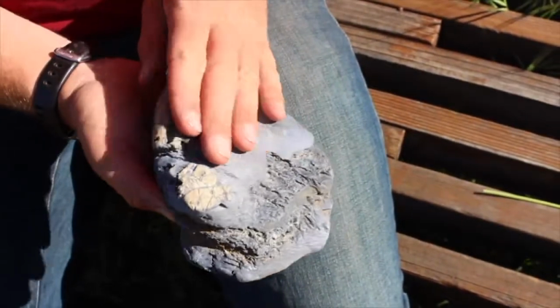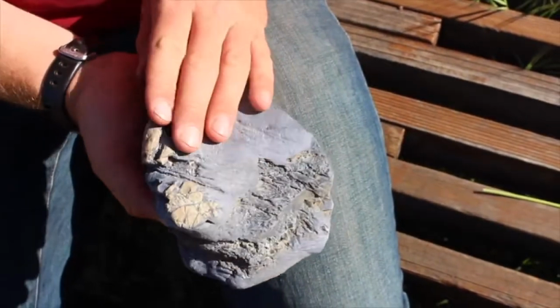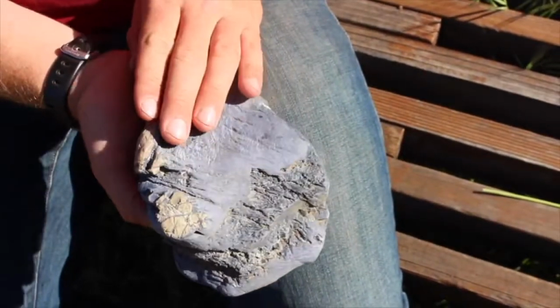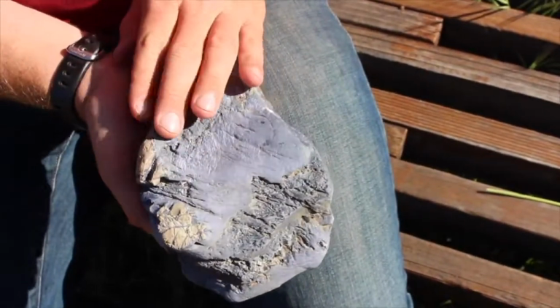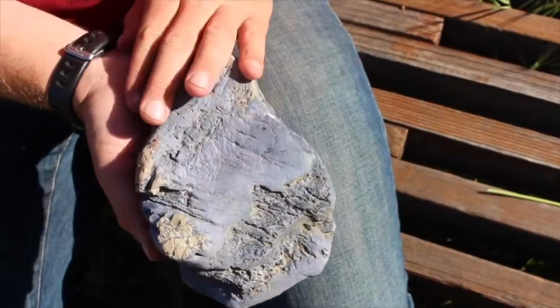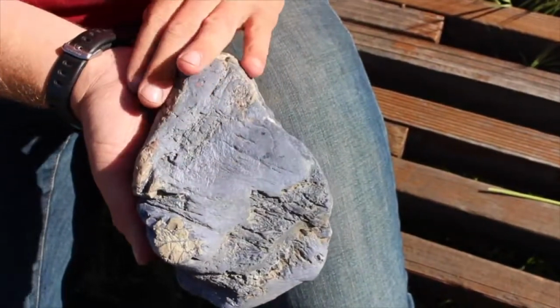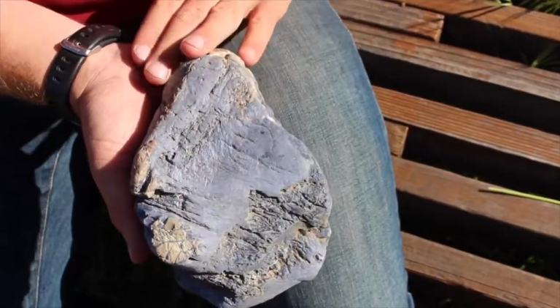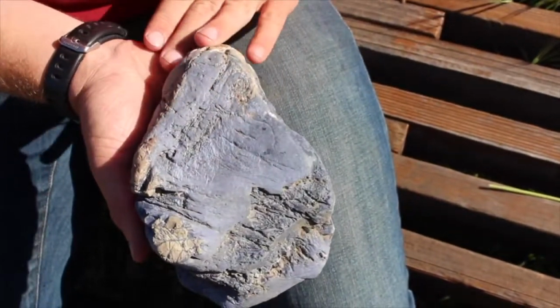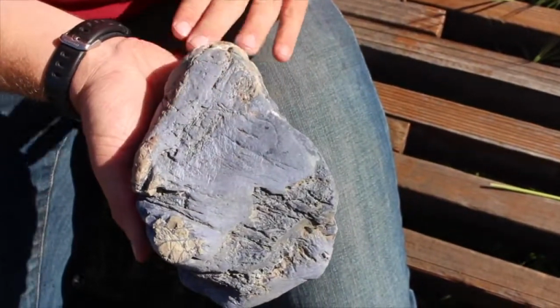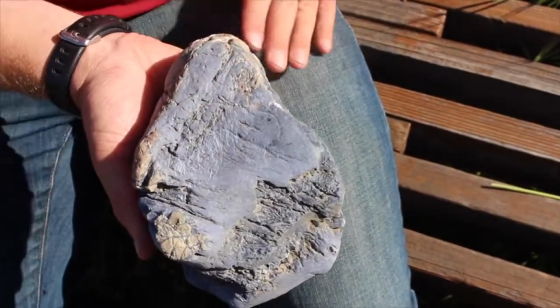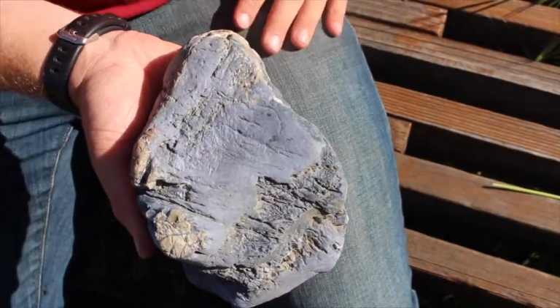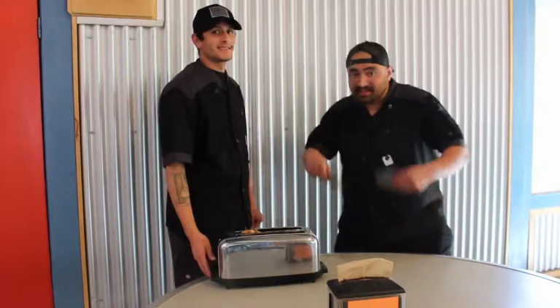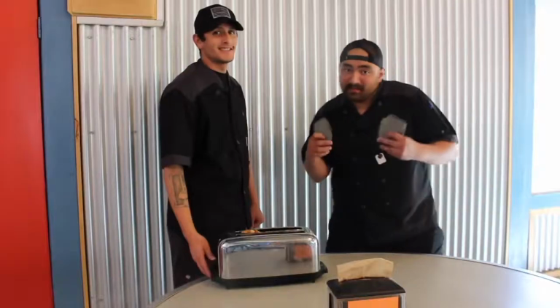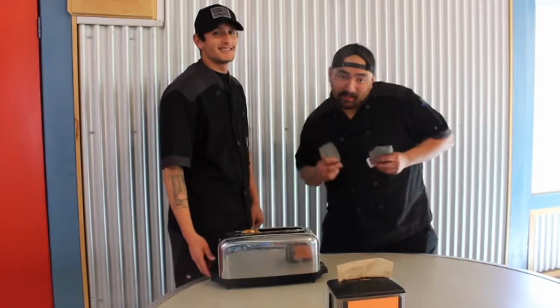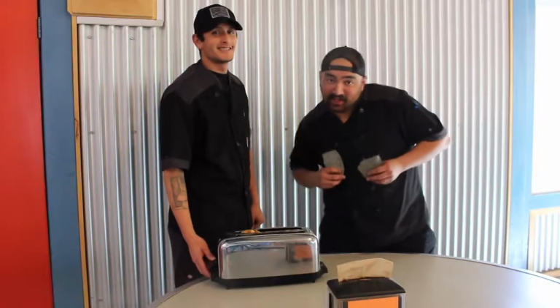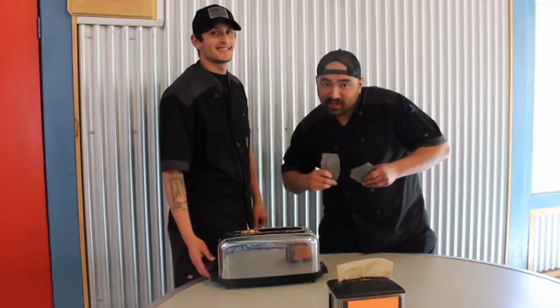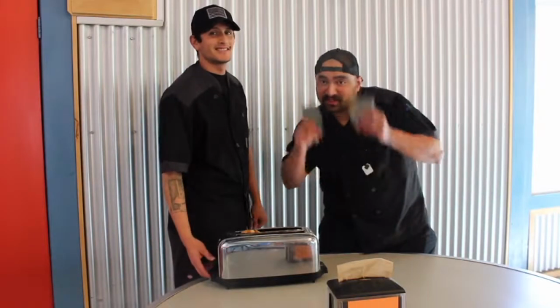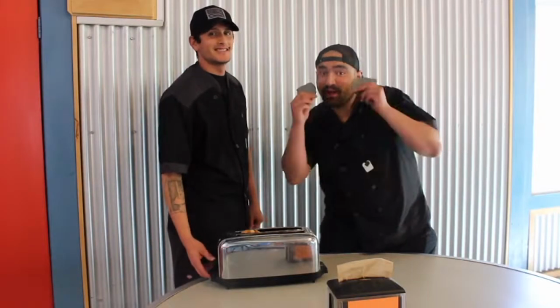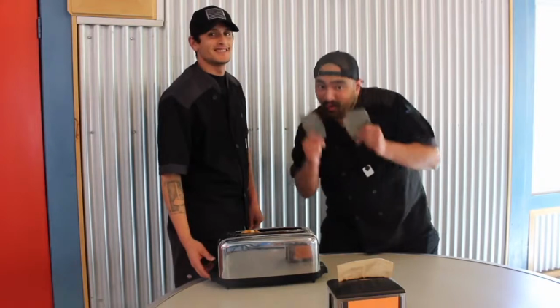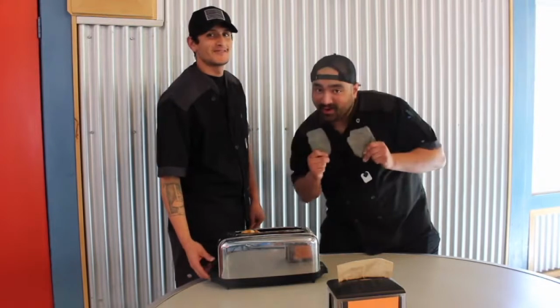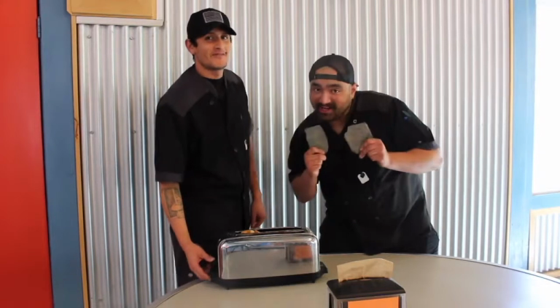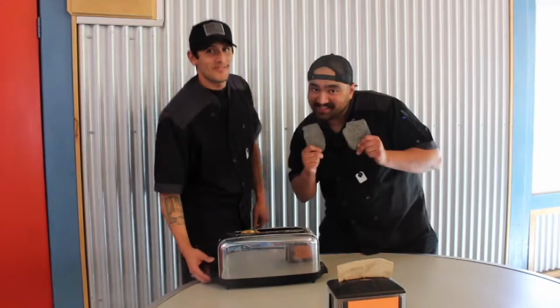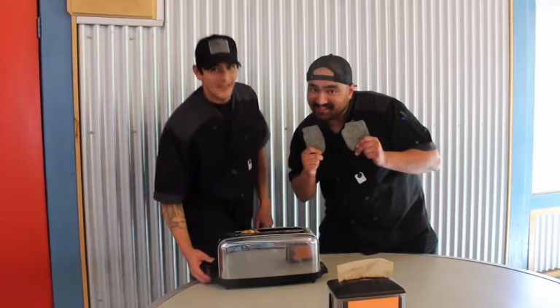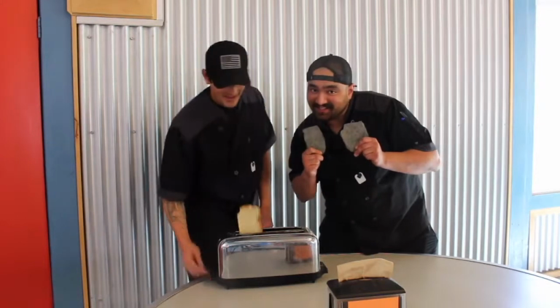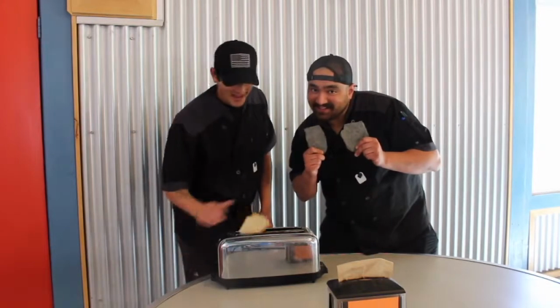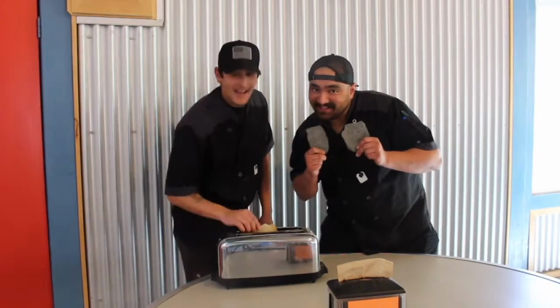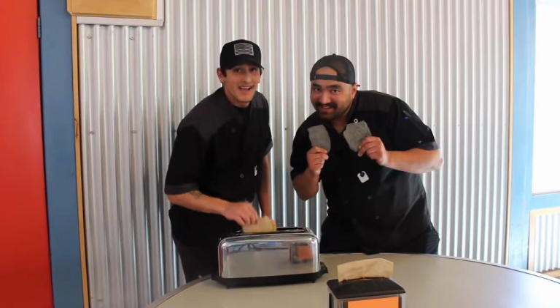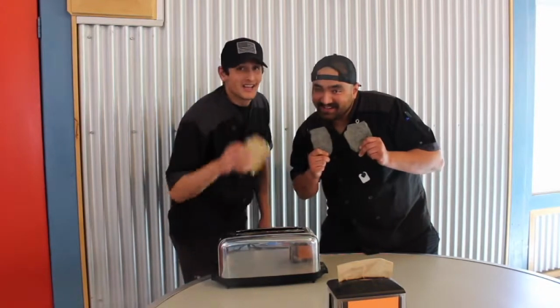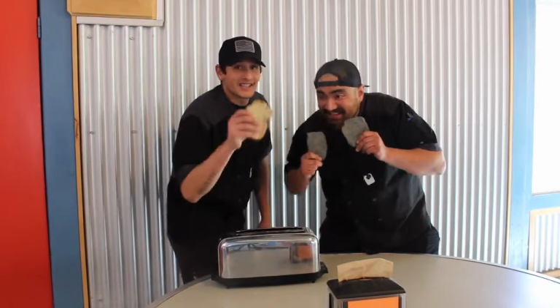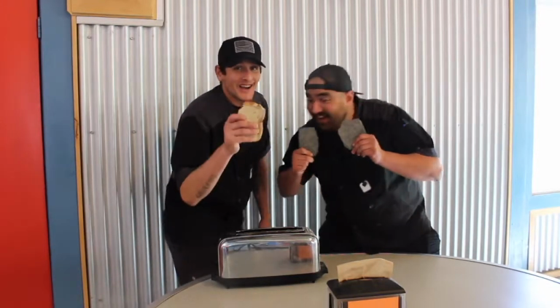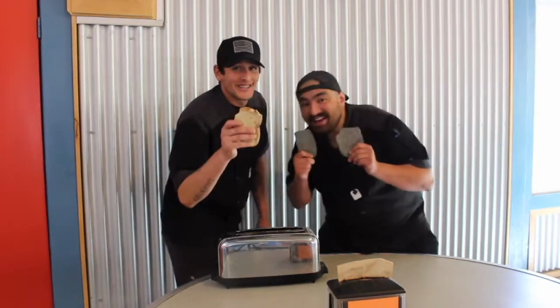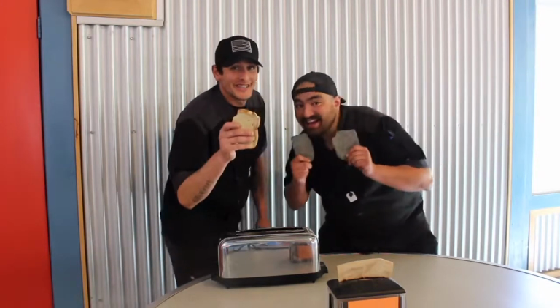This is very rare for rocks at this depth. The same temperature that cooks your crust cooks ours too!